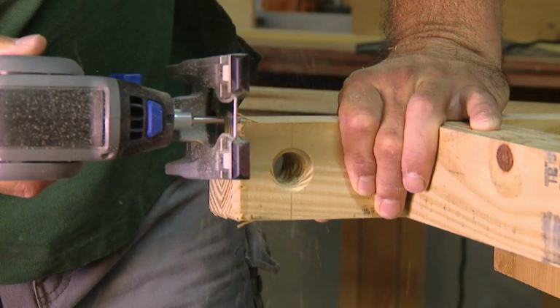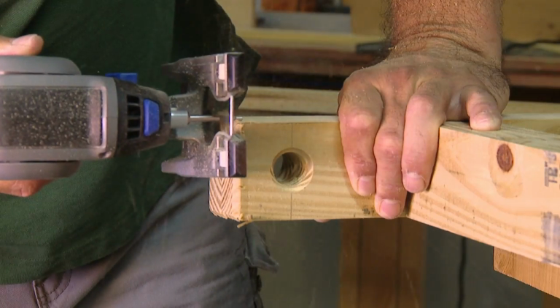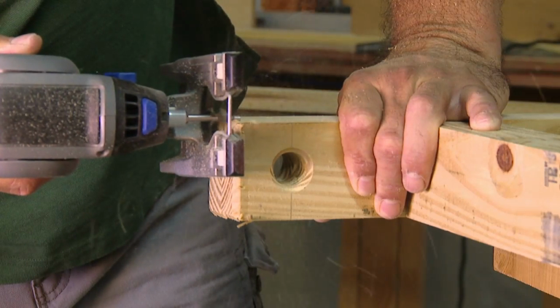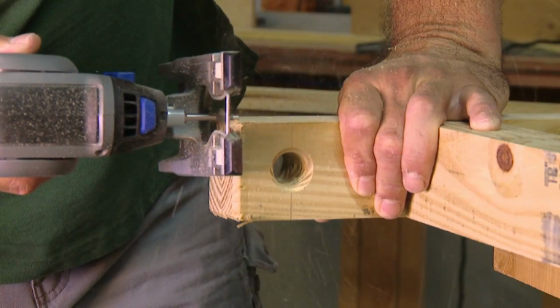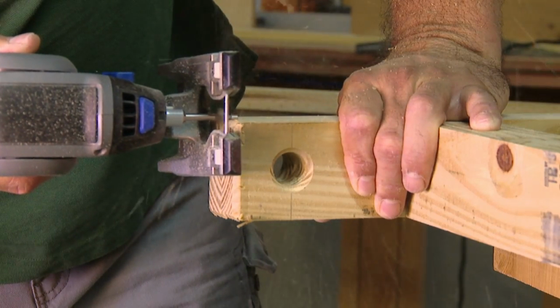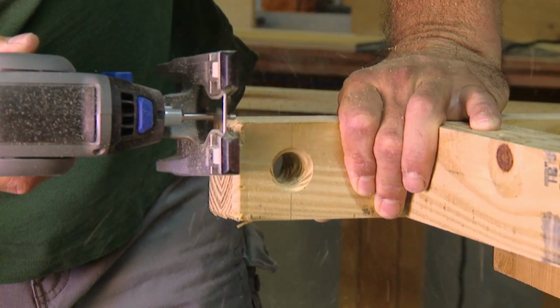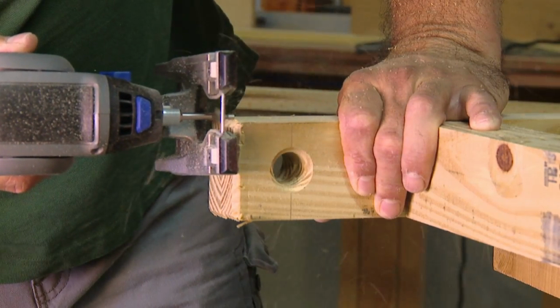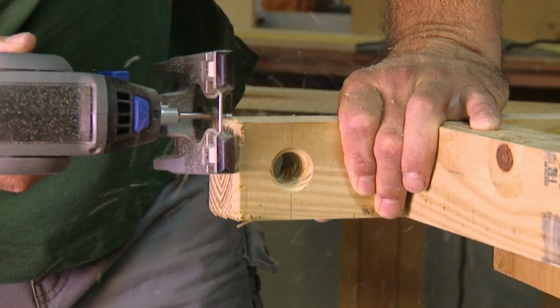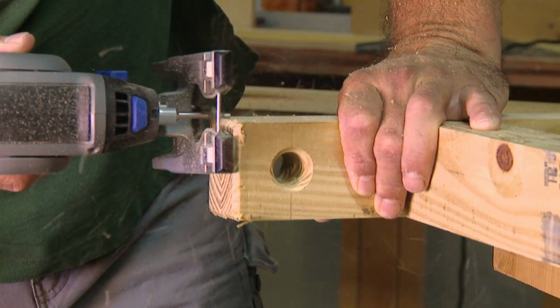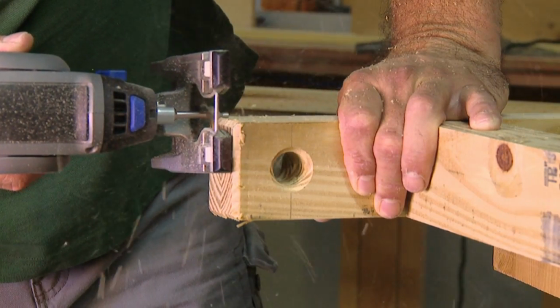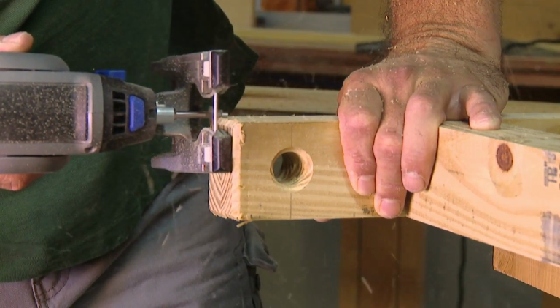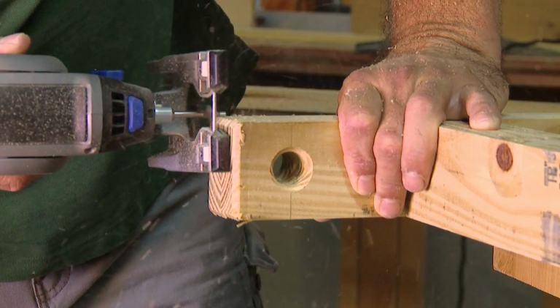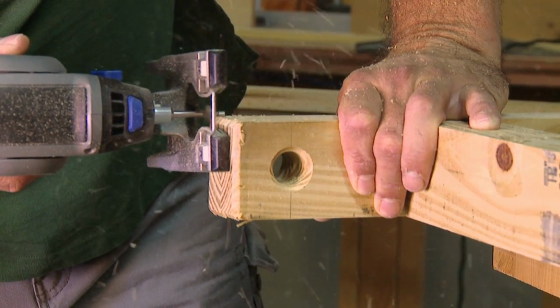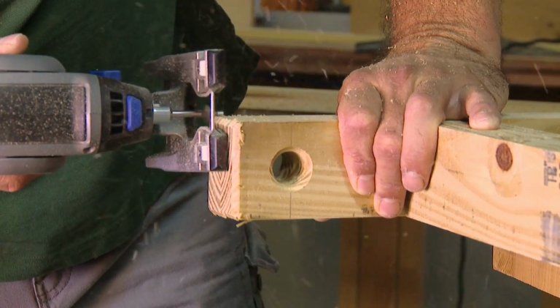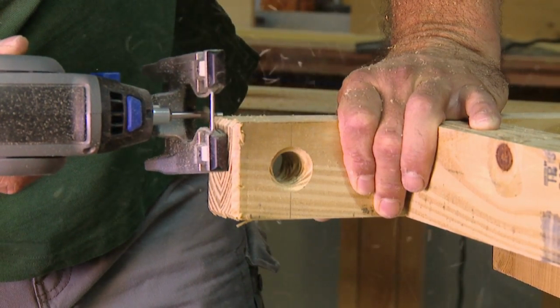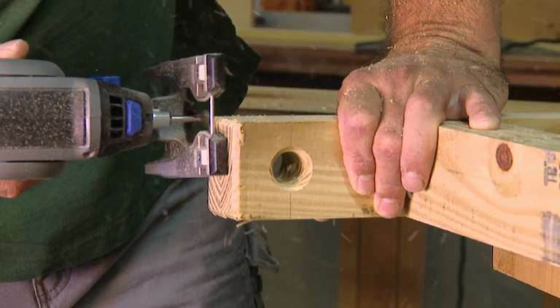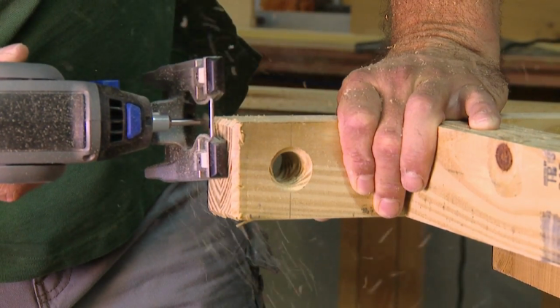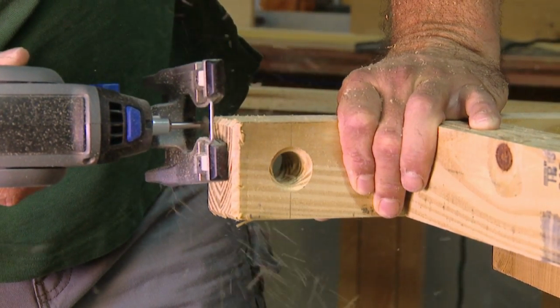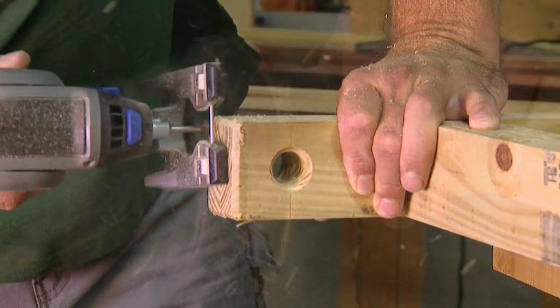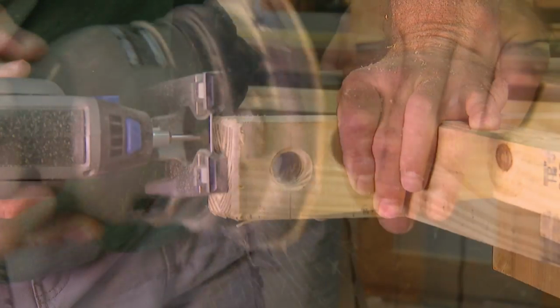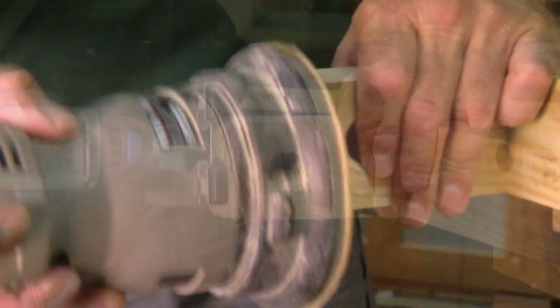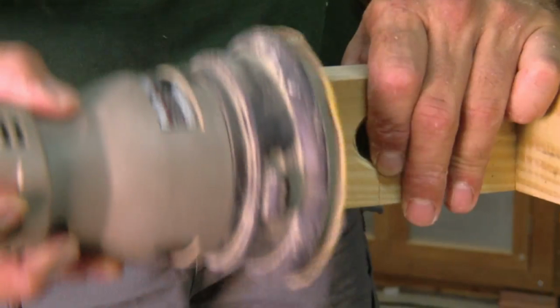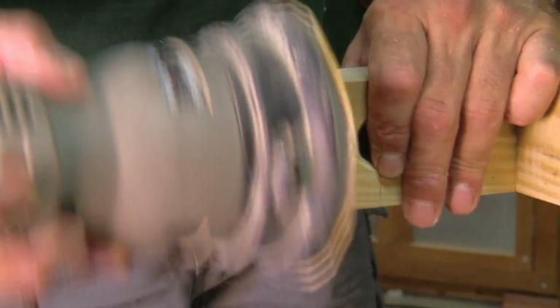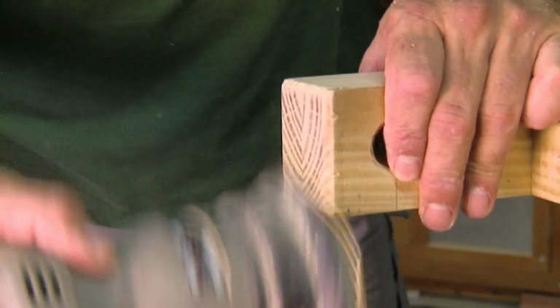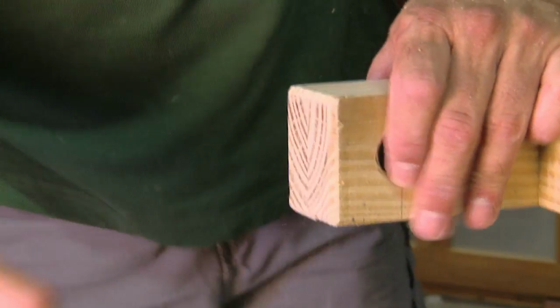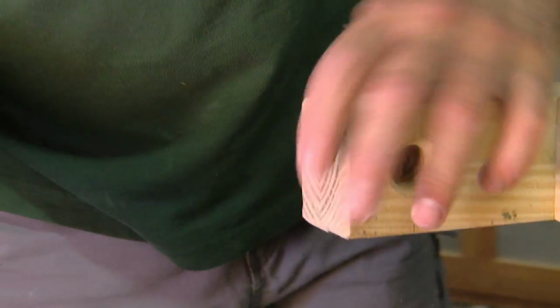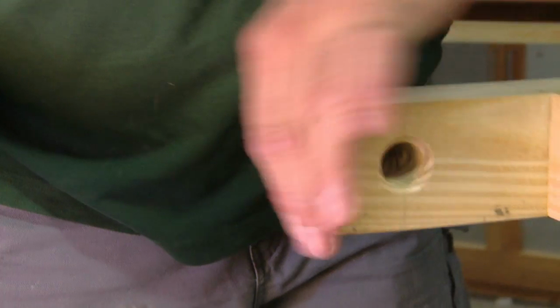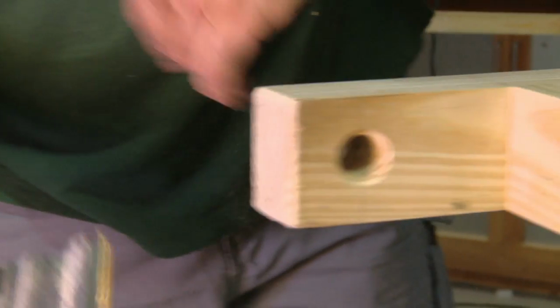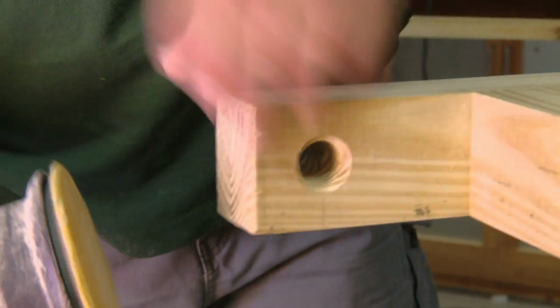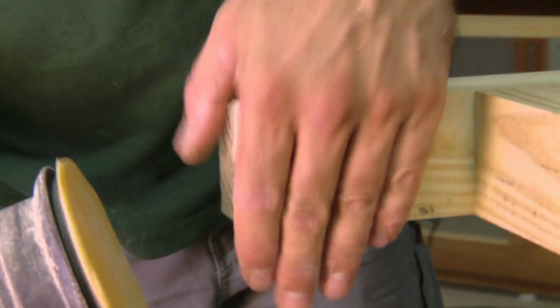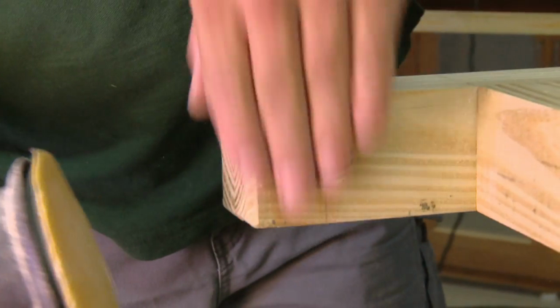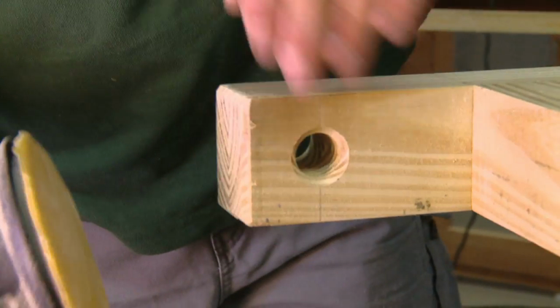You can also chamfer the ends of the beams at this point if you'd like. Lightly sand any rough edges.